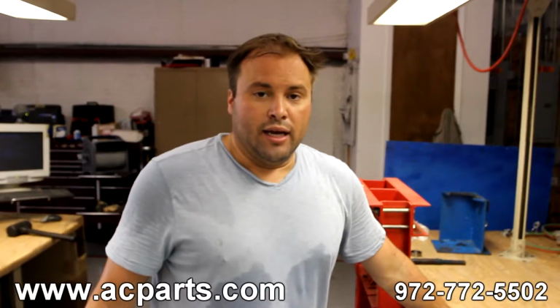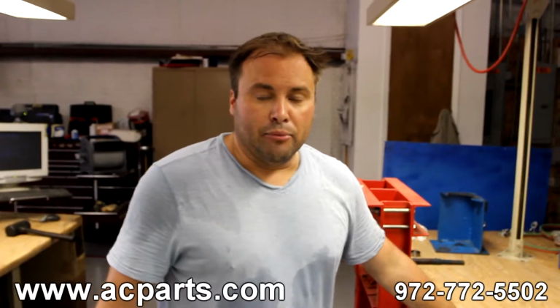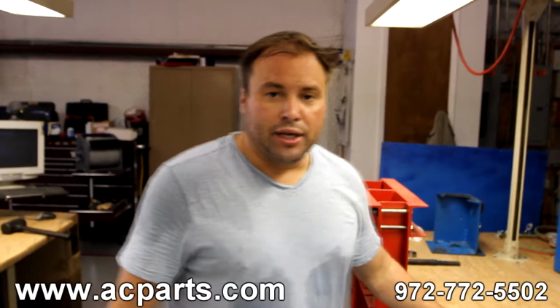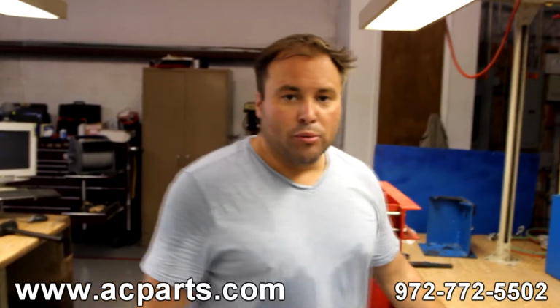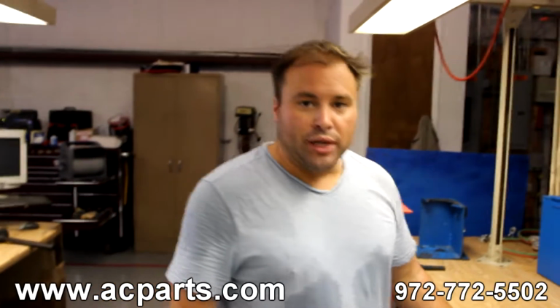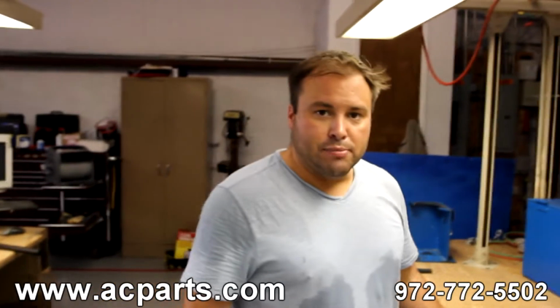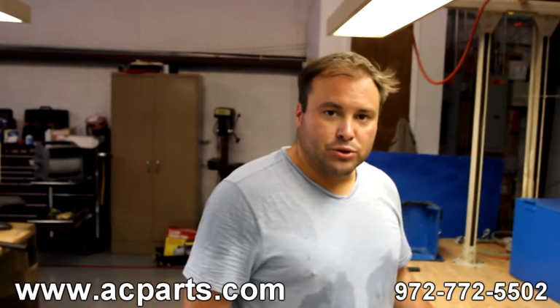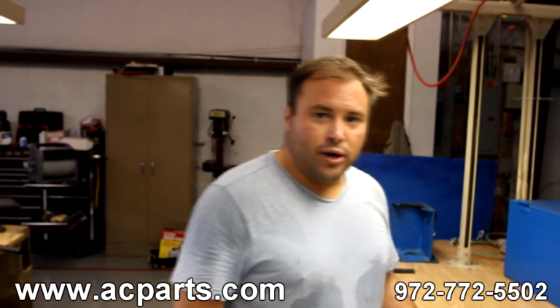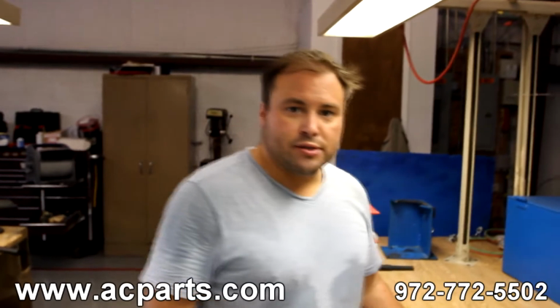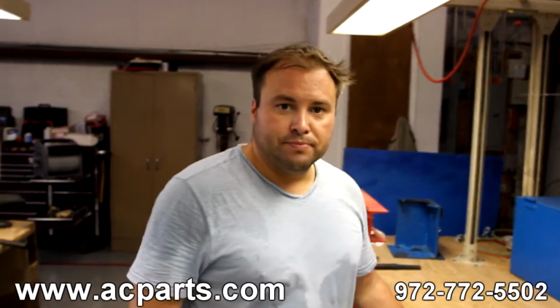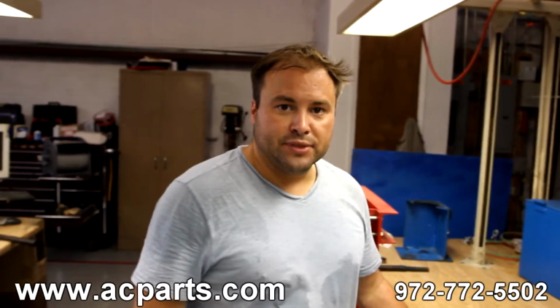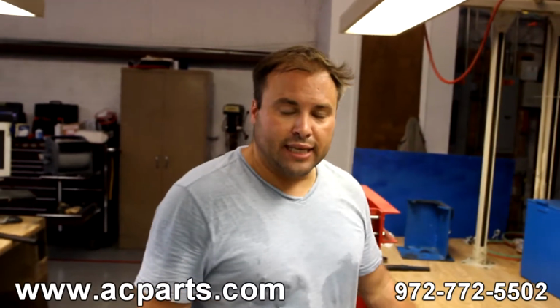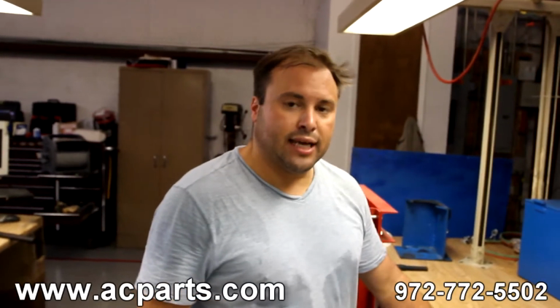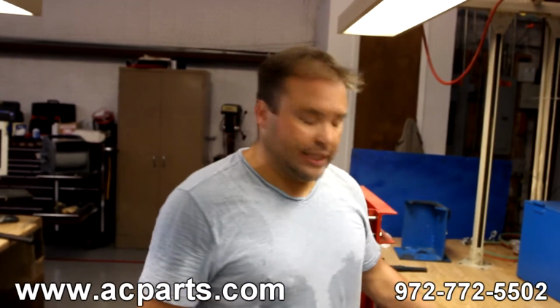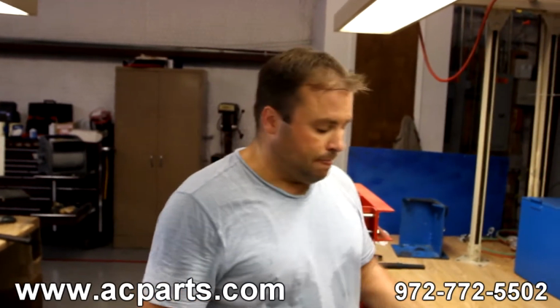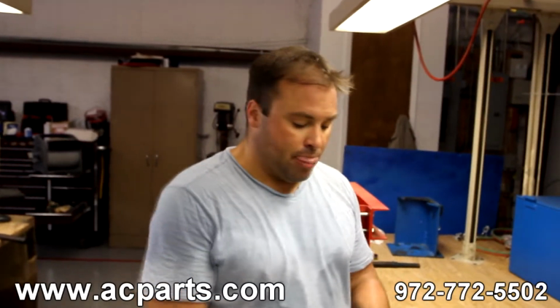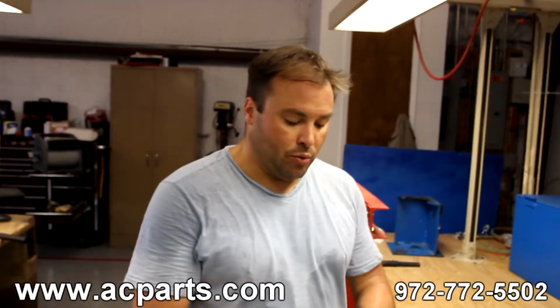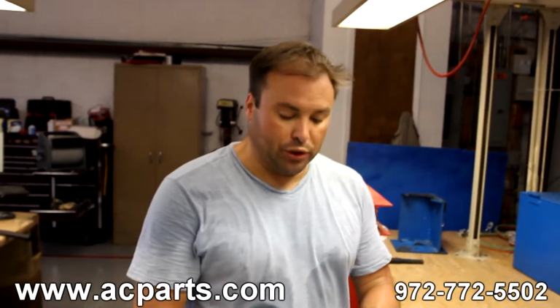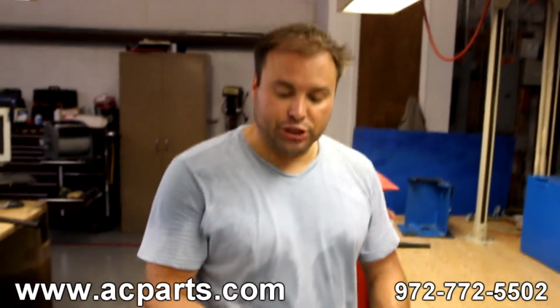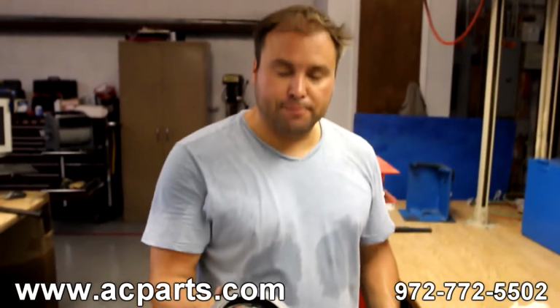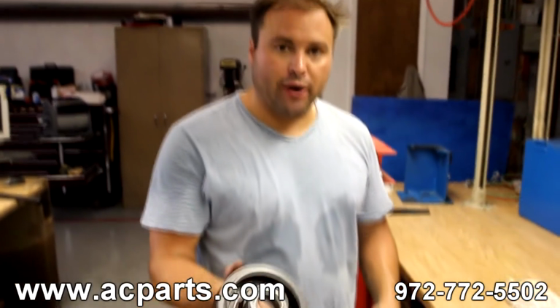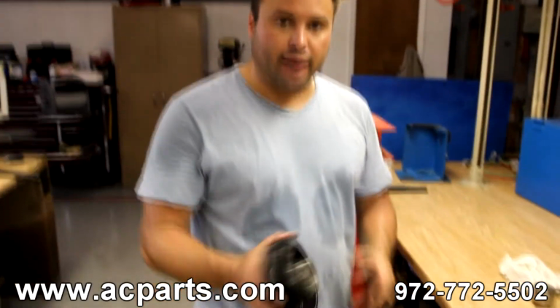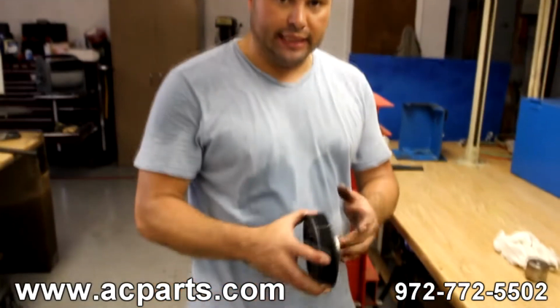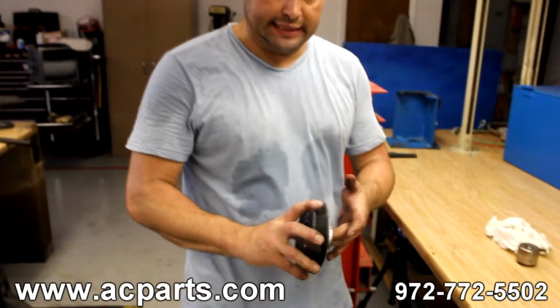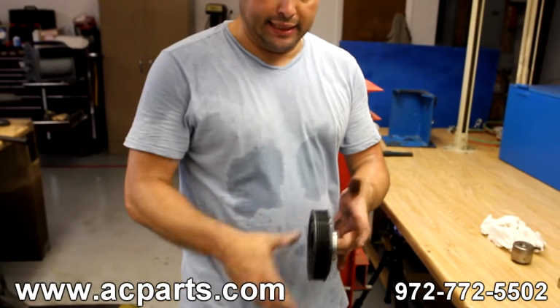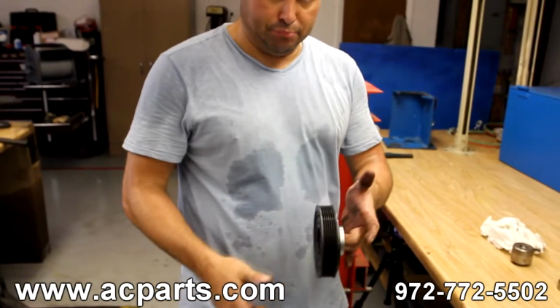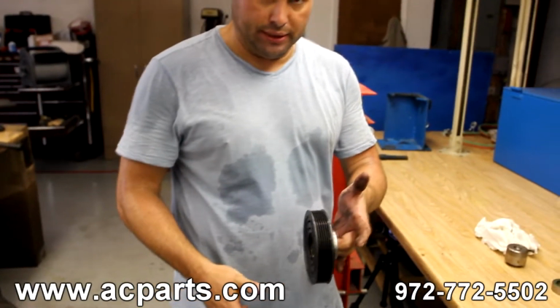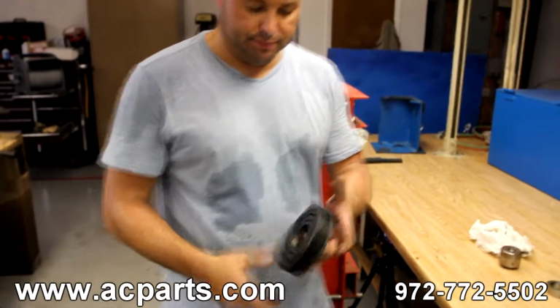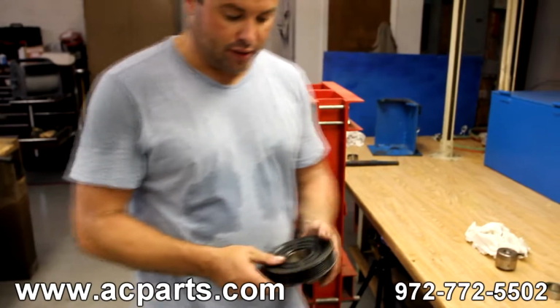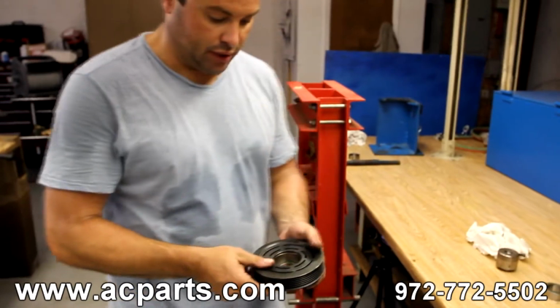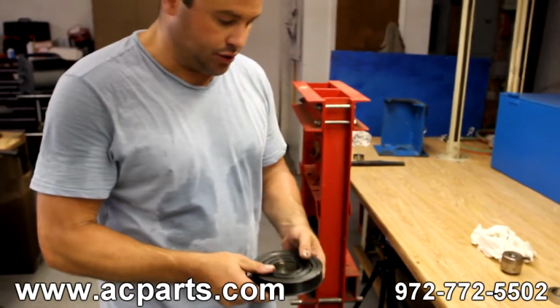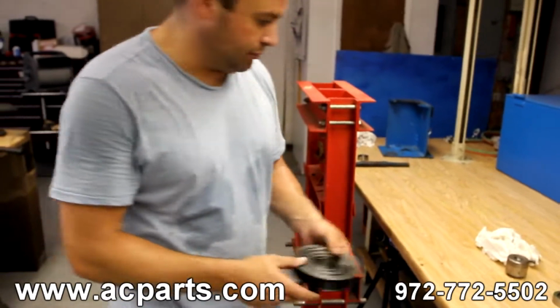I'm Ricky Coleman with AC Parts Warehouse. Today's tech tip, we're going to change the bearing out in a sand and pulley off the clutch assembly.